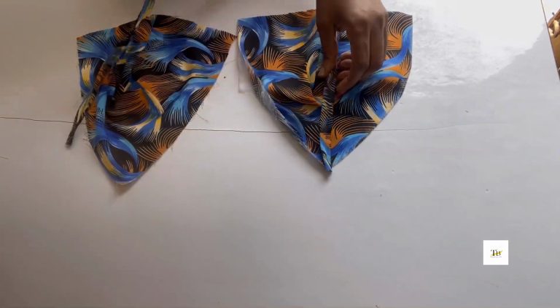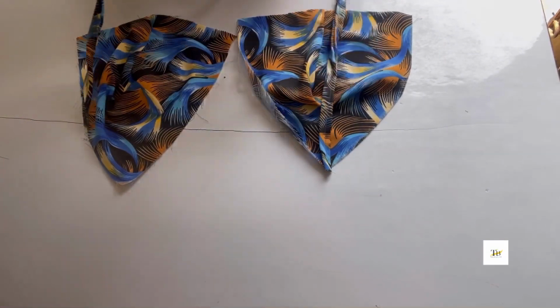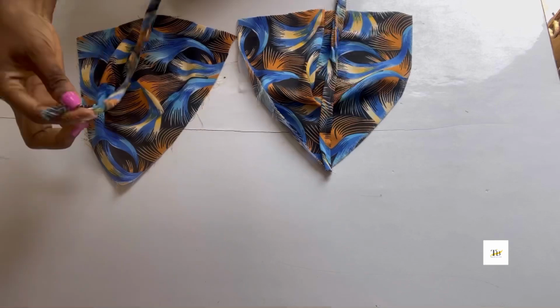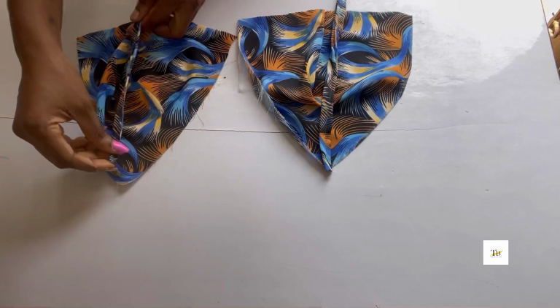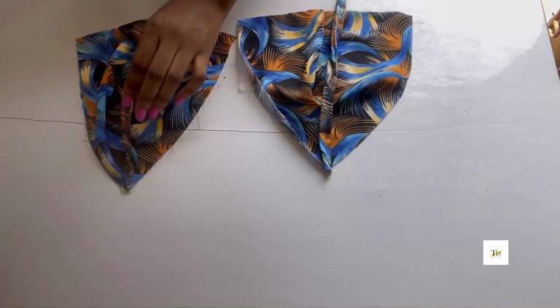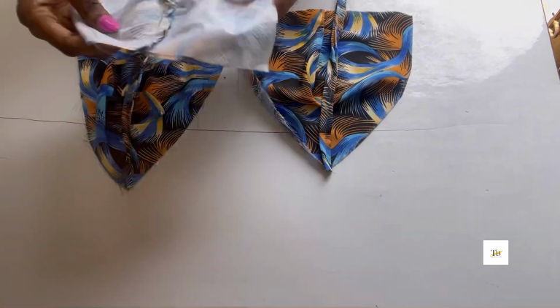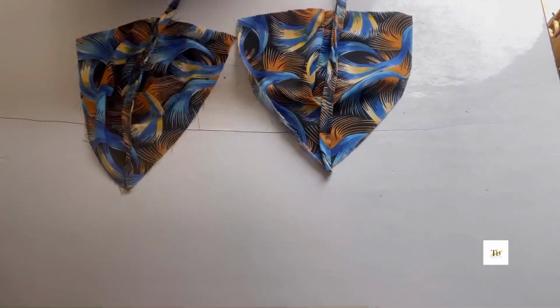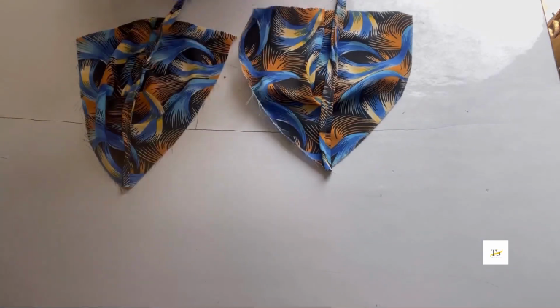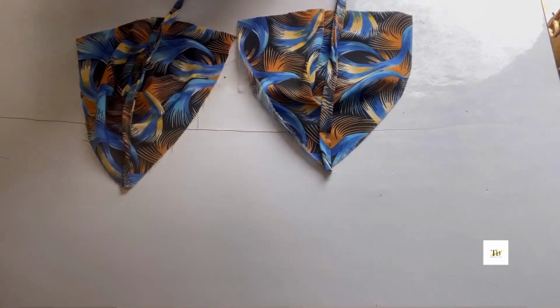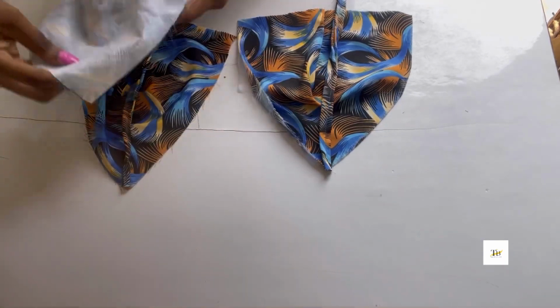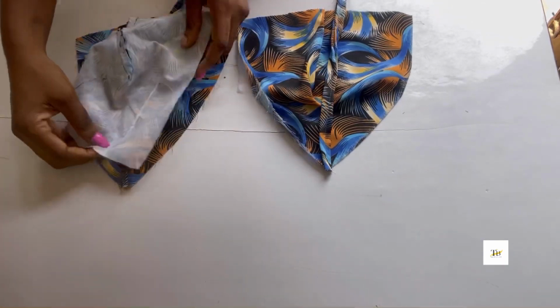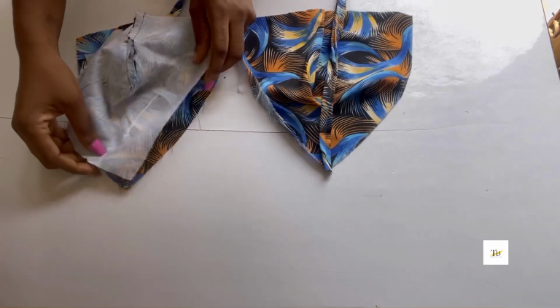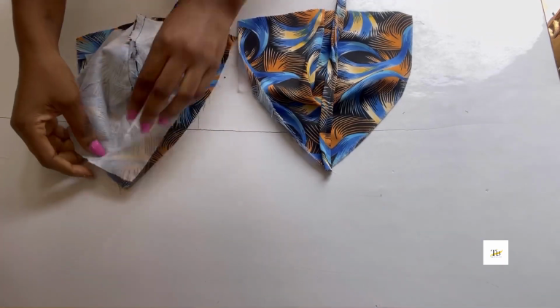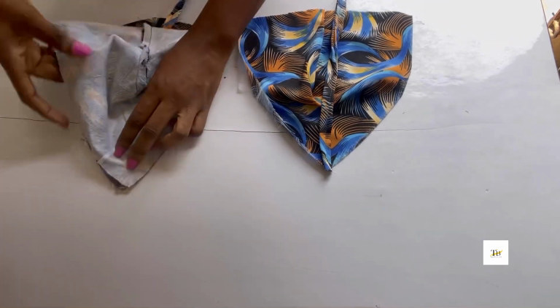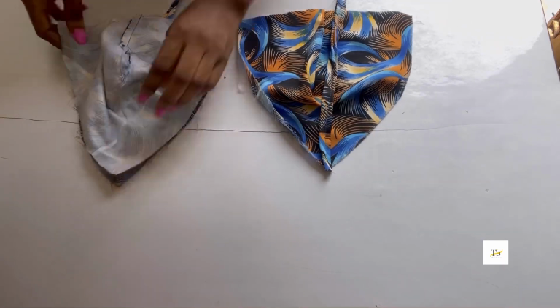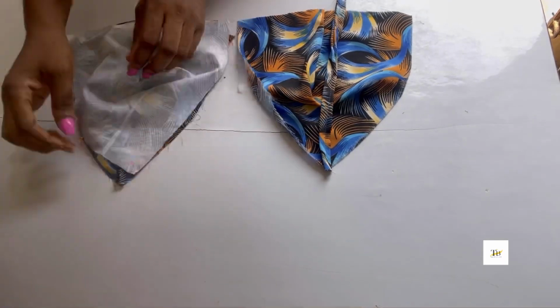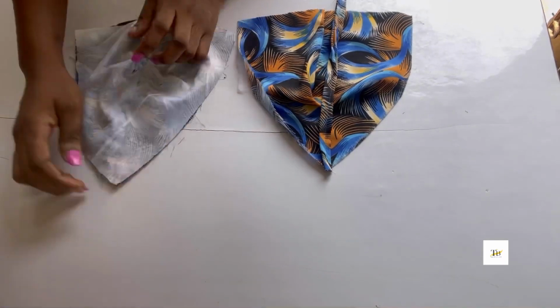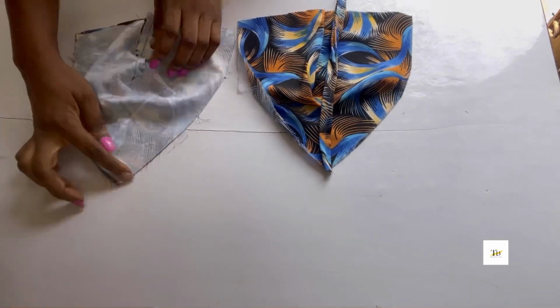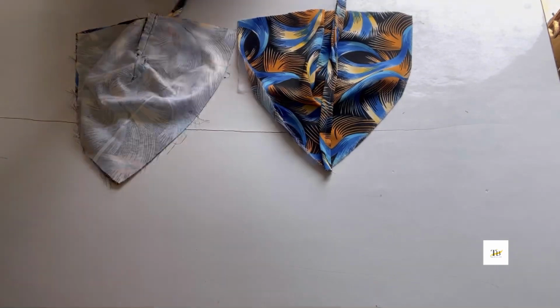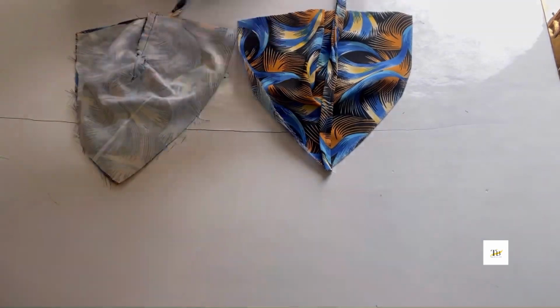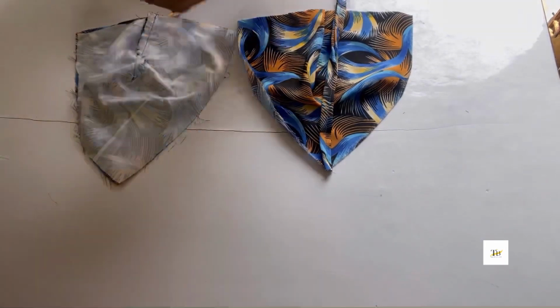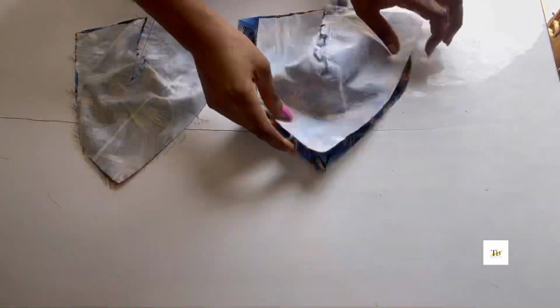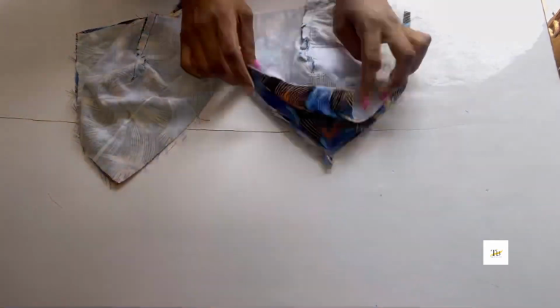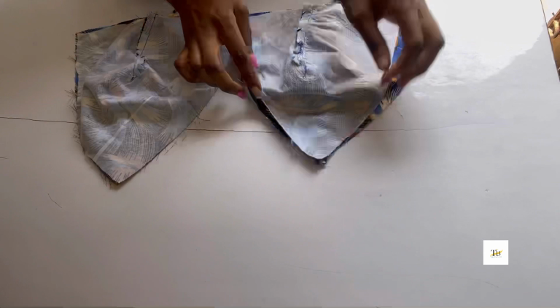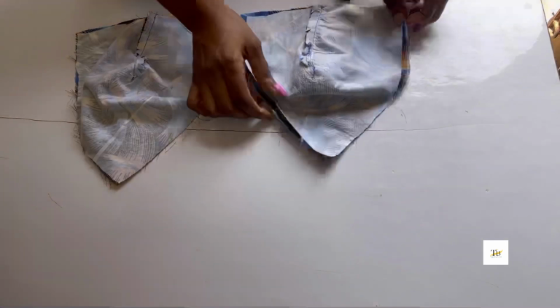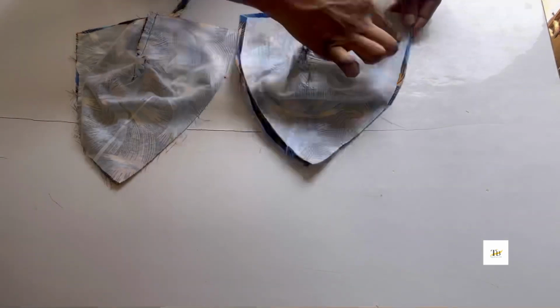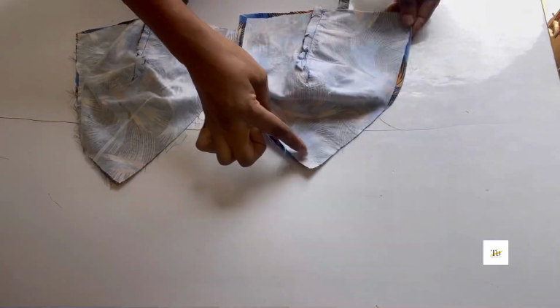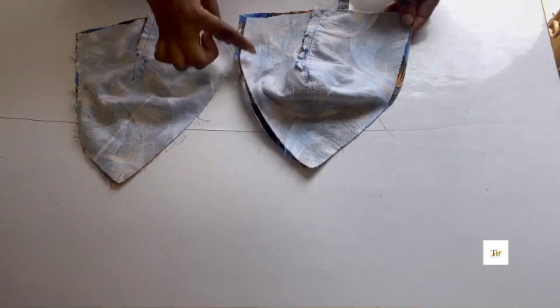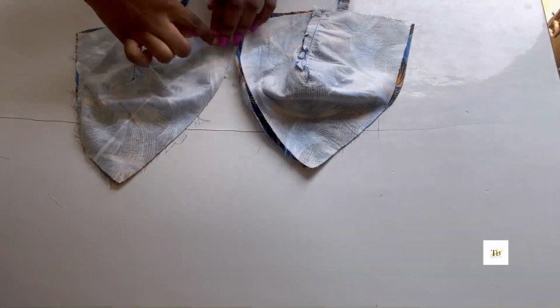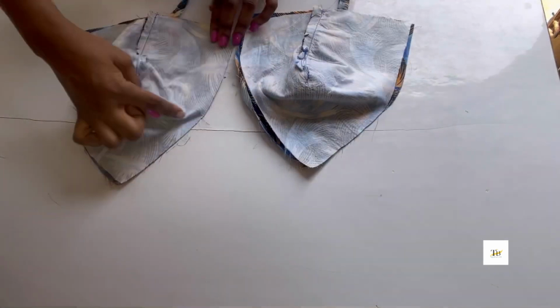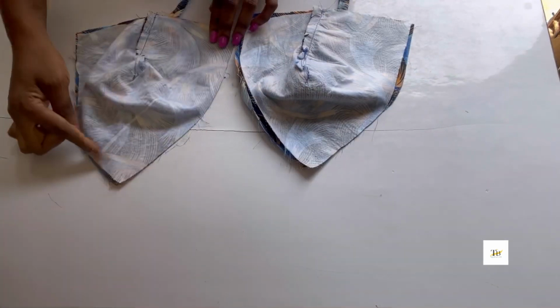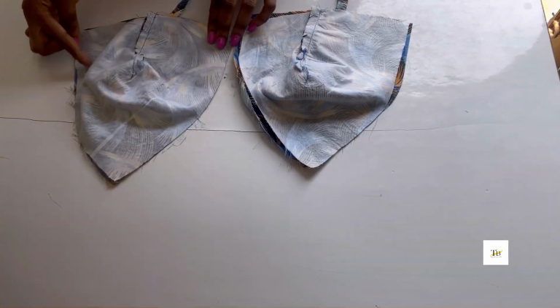Place the strap on your bralette just like this — place it inside, then place your lining on top of it. Do the same thing for the other part and sew it all the way round.